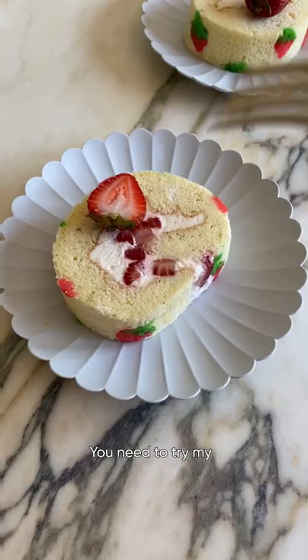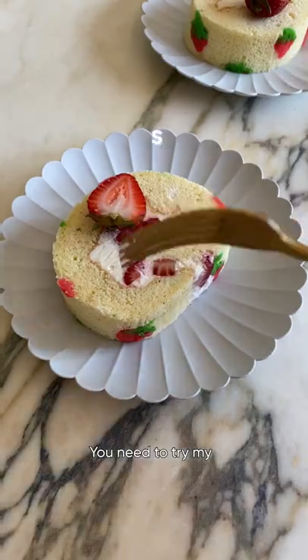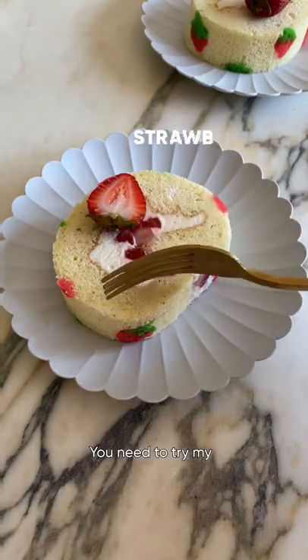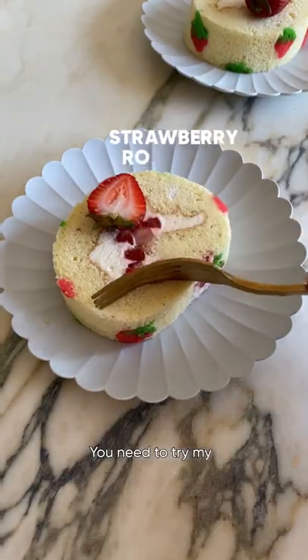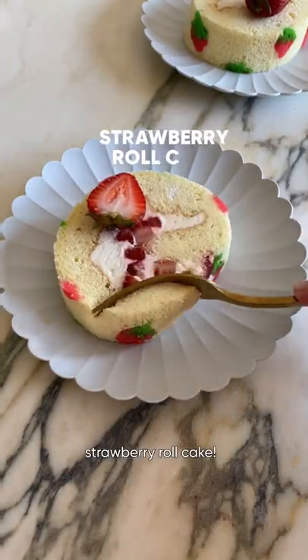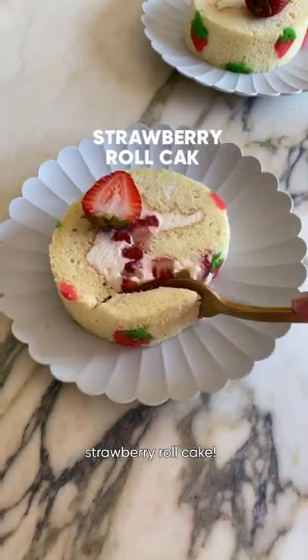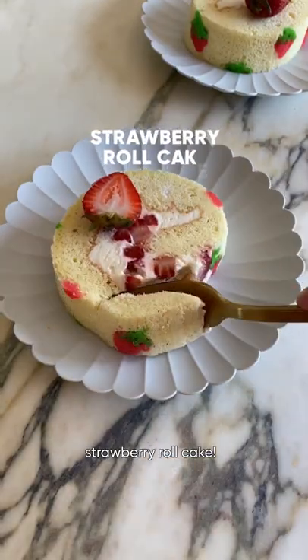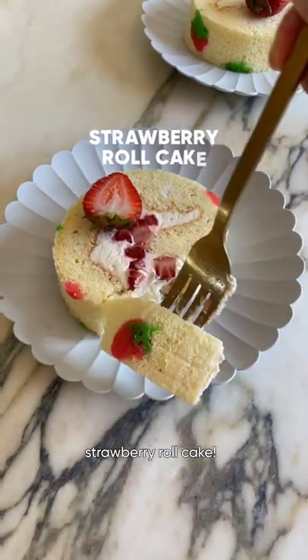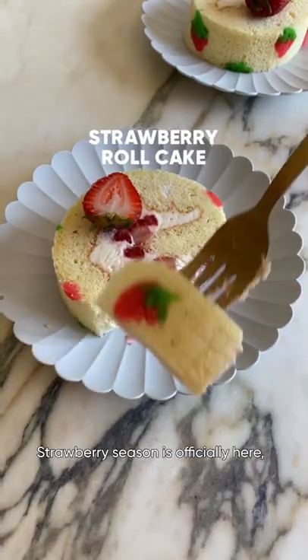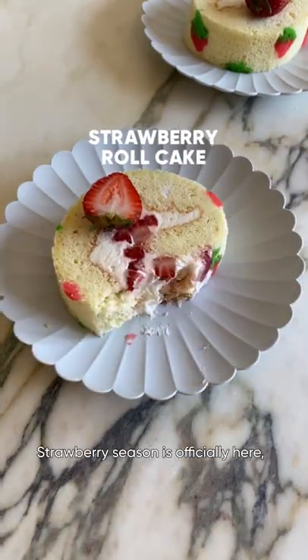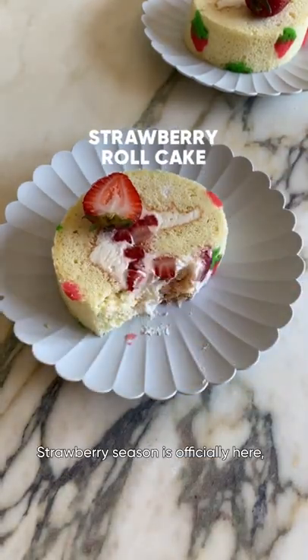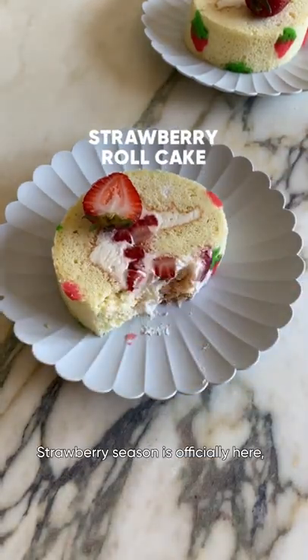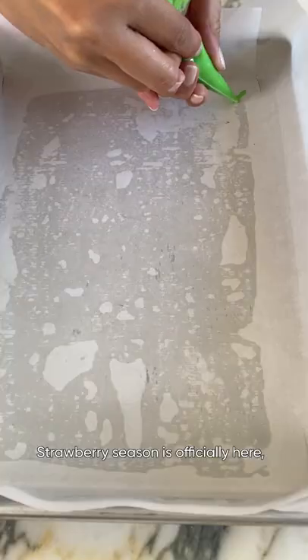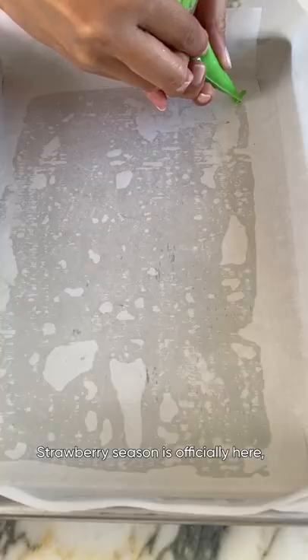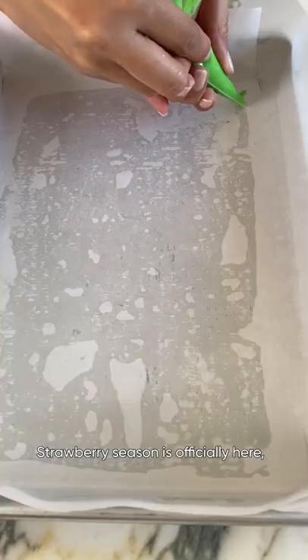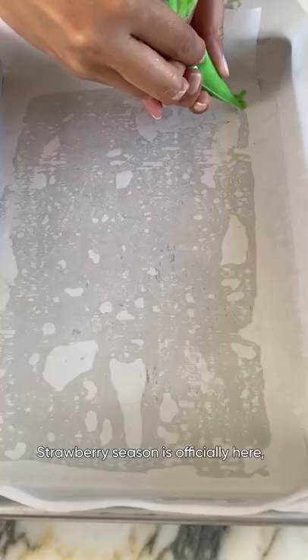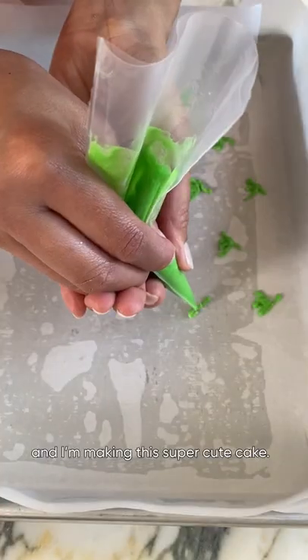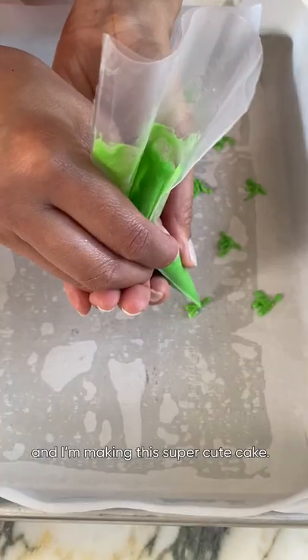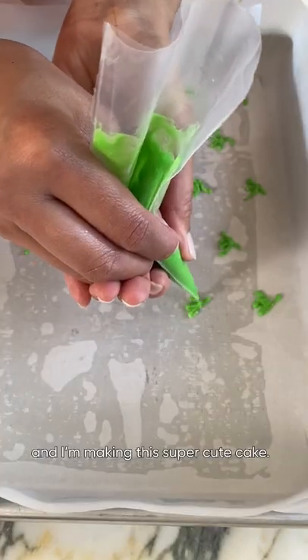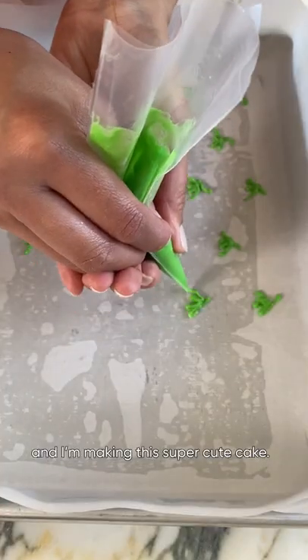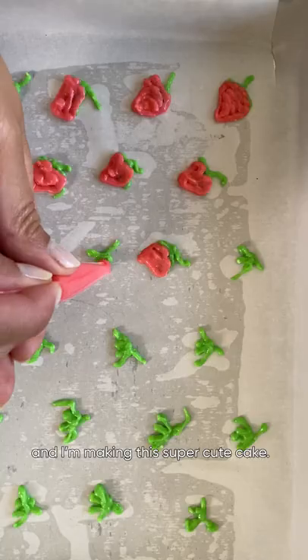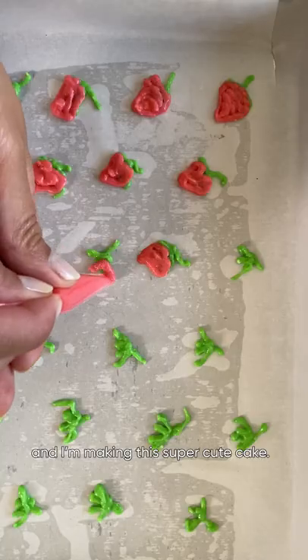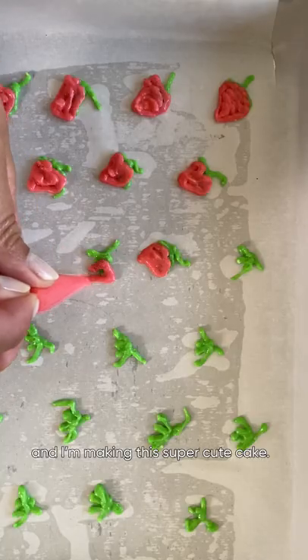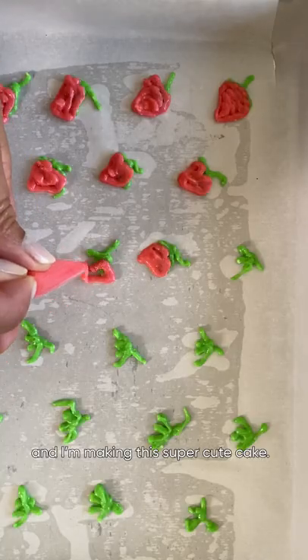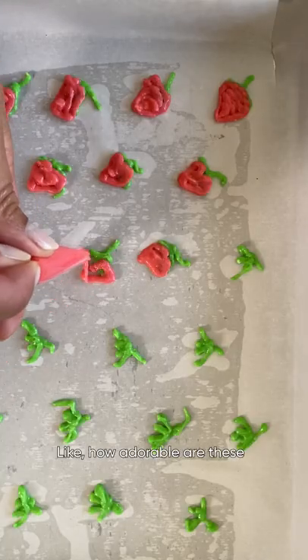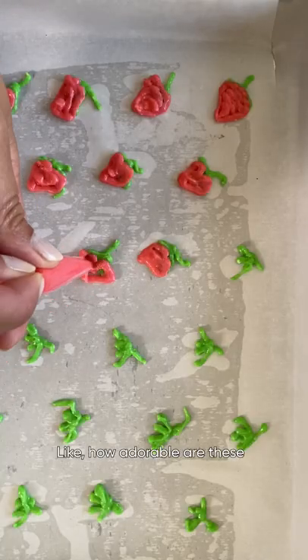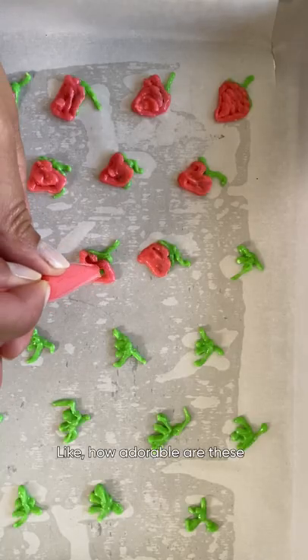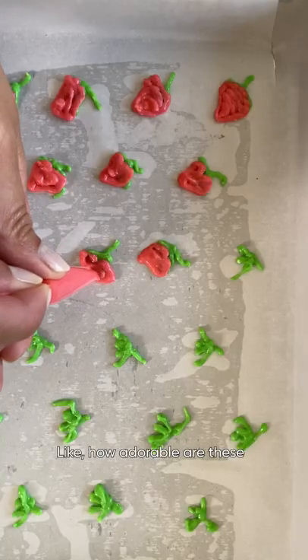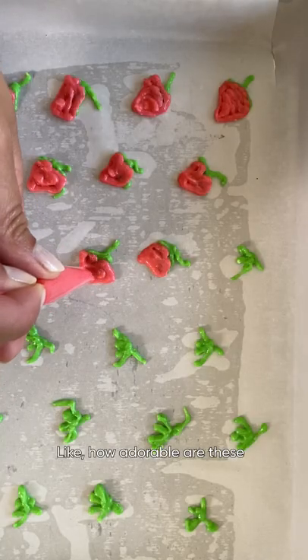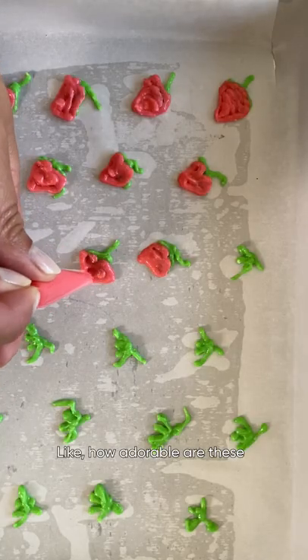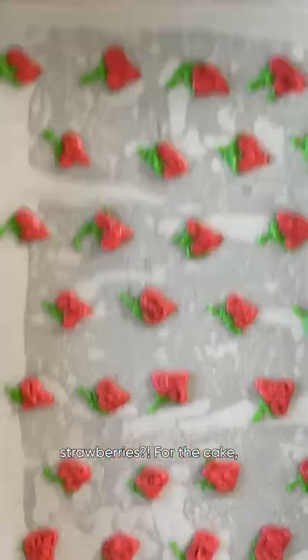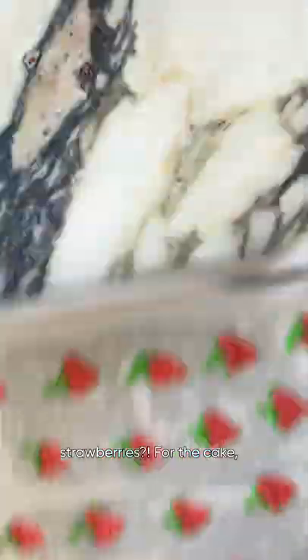You need to try my strawberry roll cake. Strawberry season is officially here and I'm making this super cute cake. Like how adorable are these strawberries?